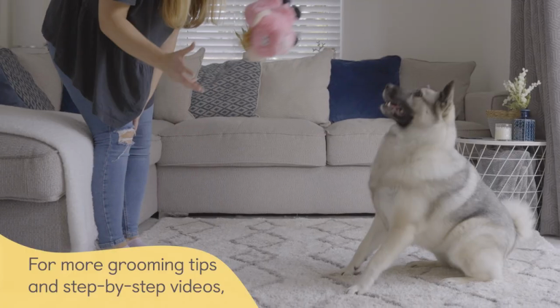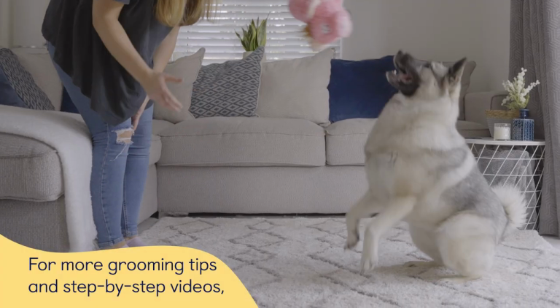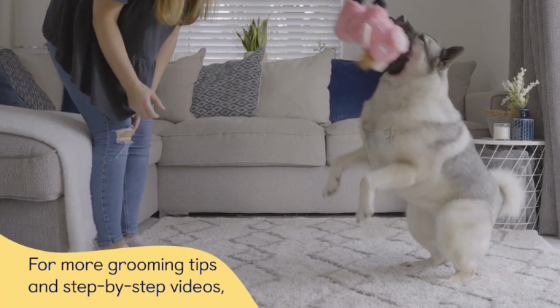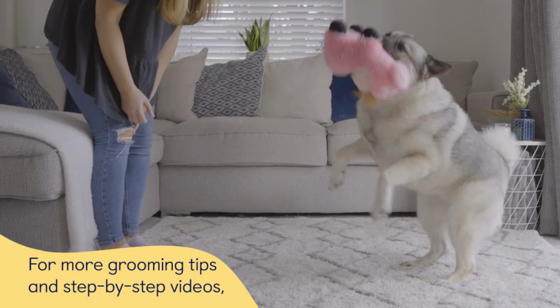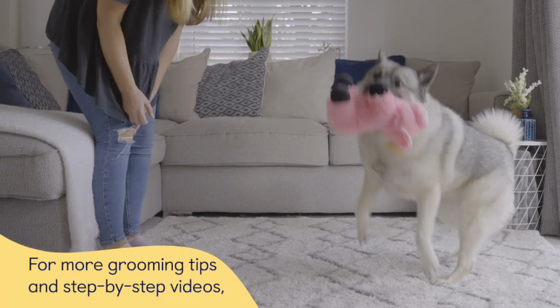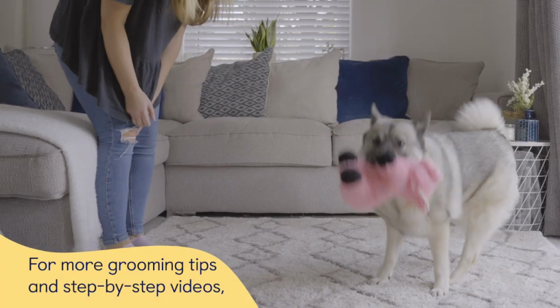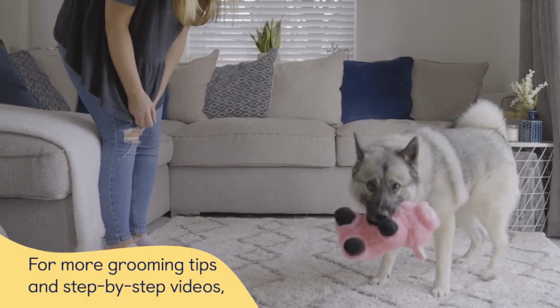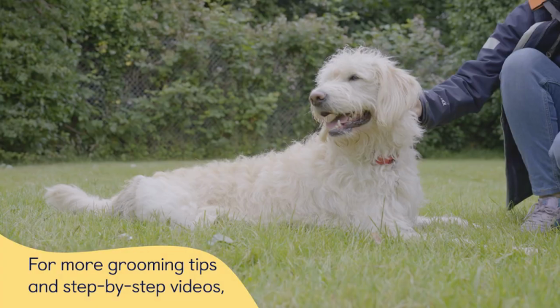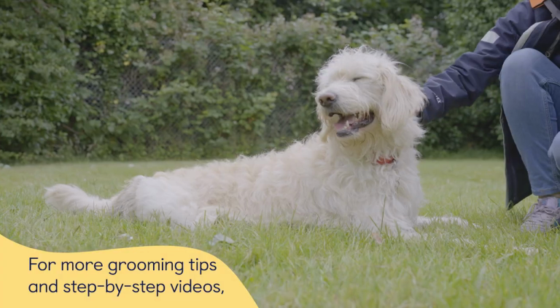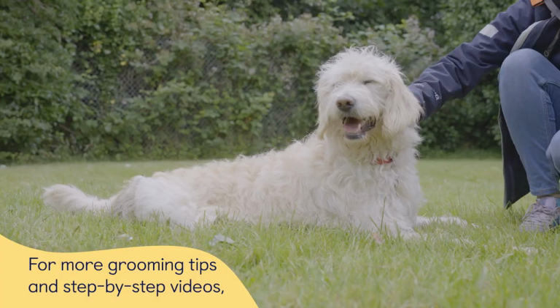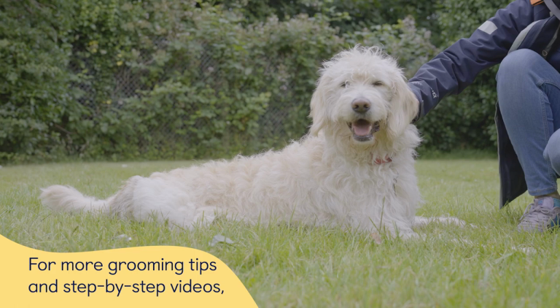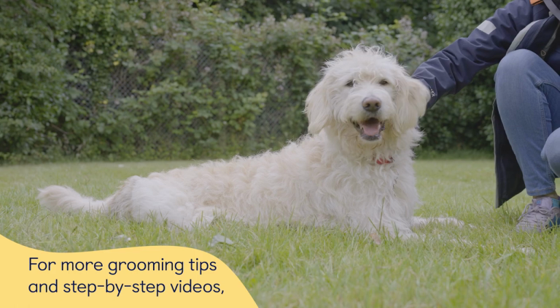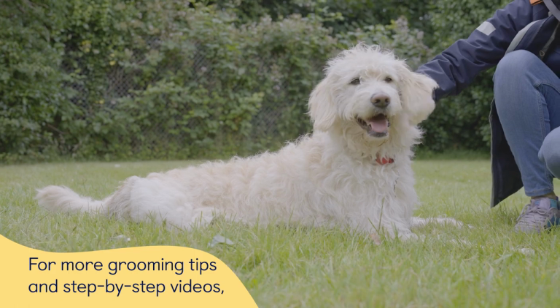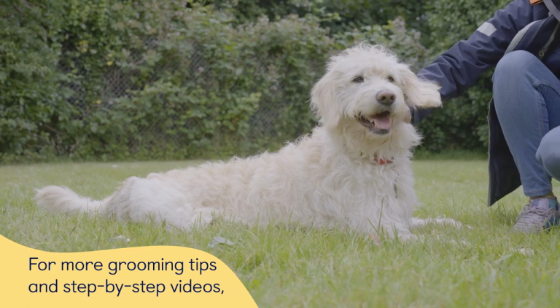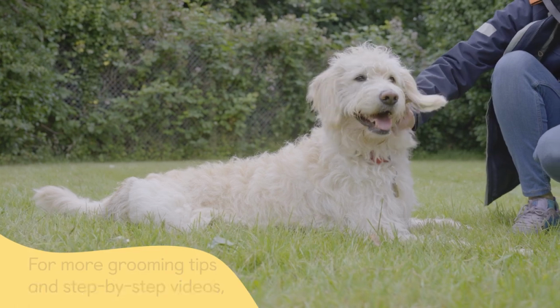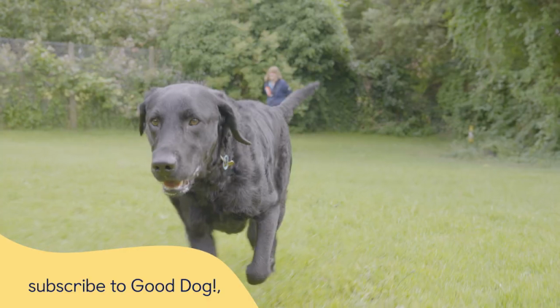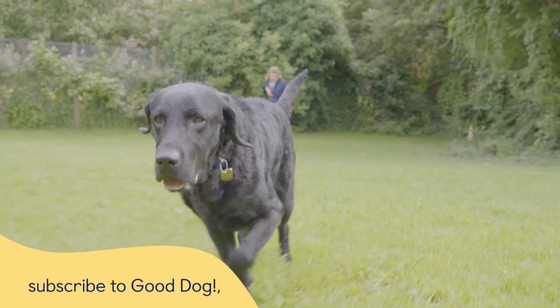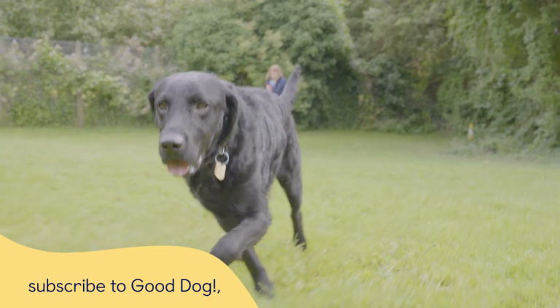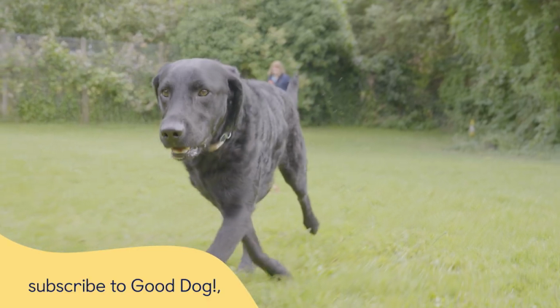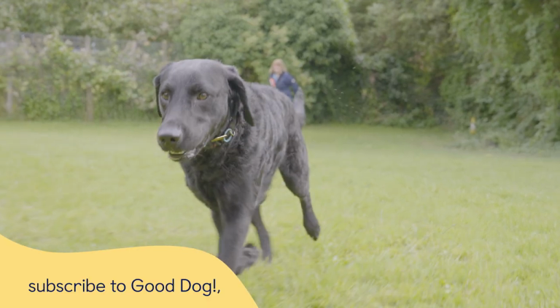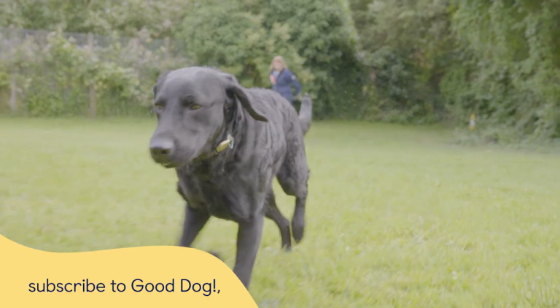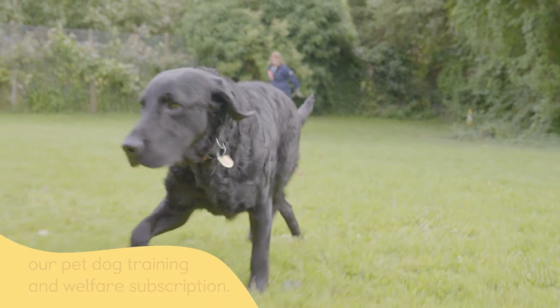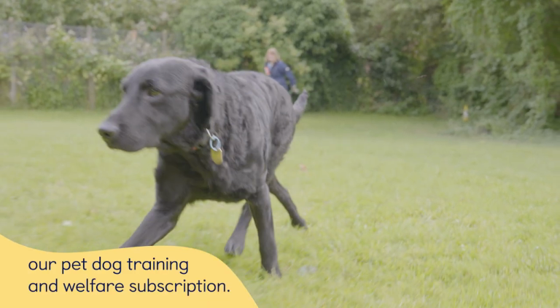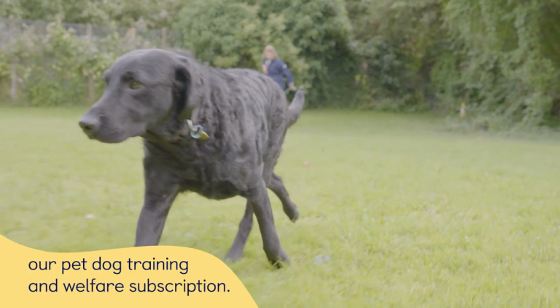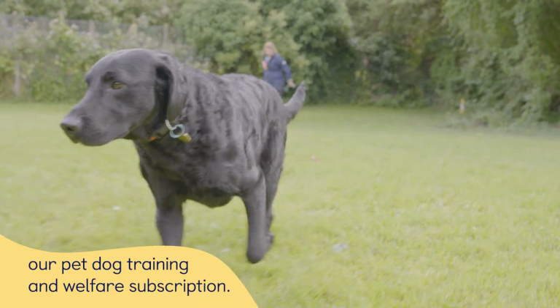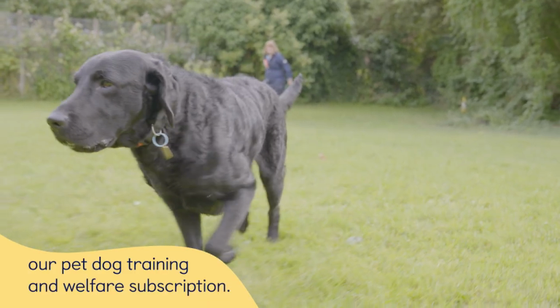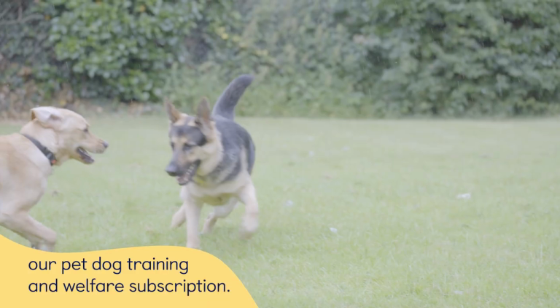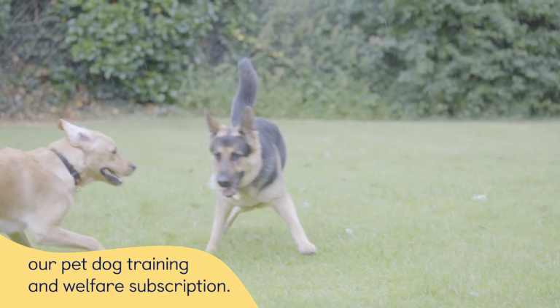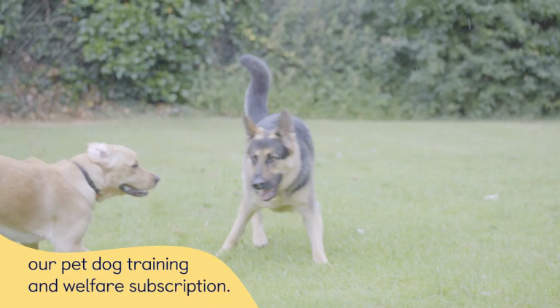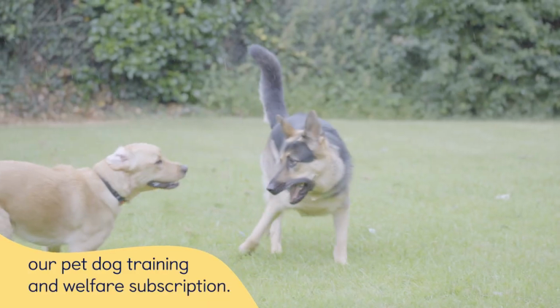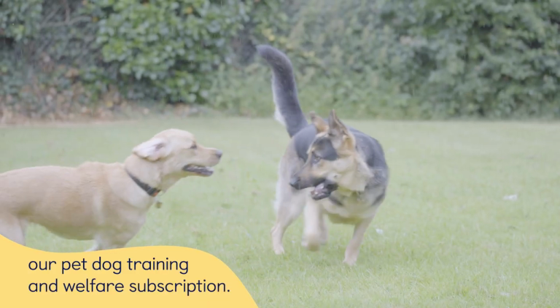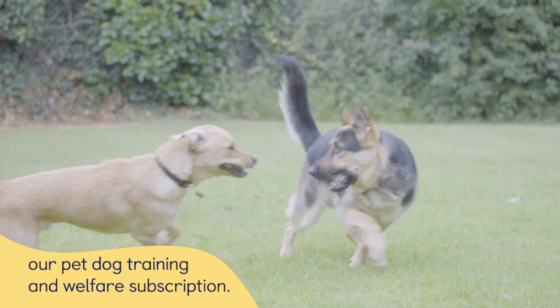For more grooming tips and step-by-step videos, subscribe to Good Dog, our pet dog training and welfare subscription.